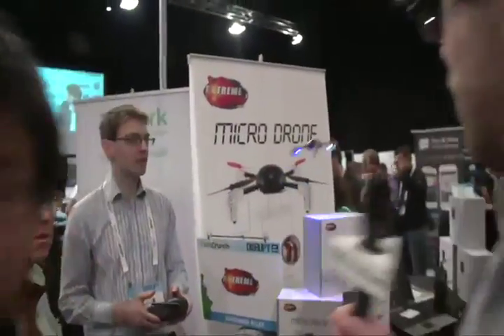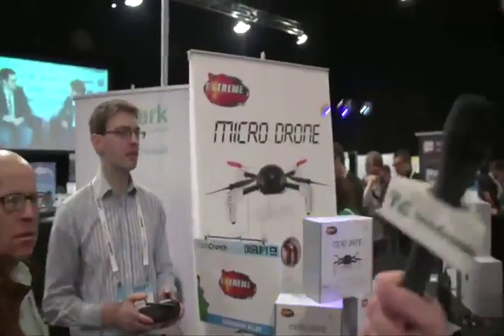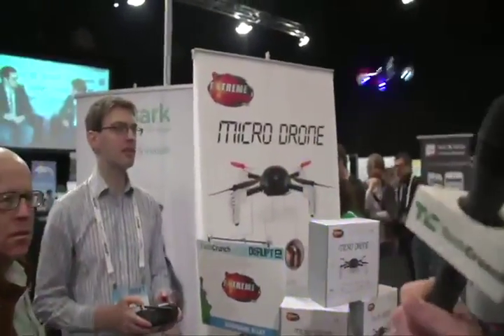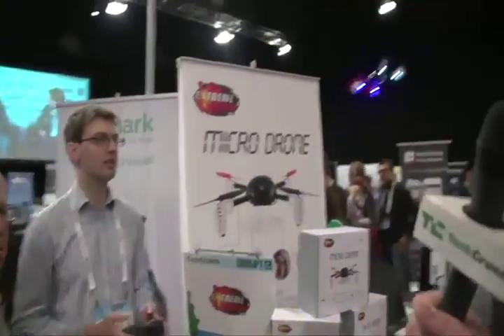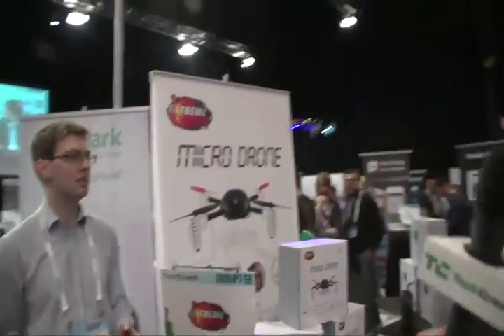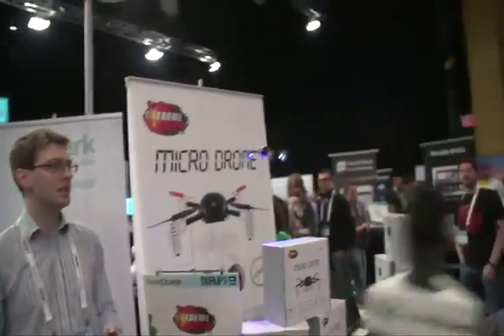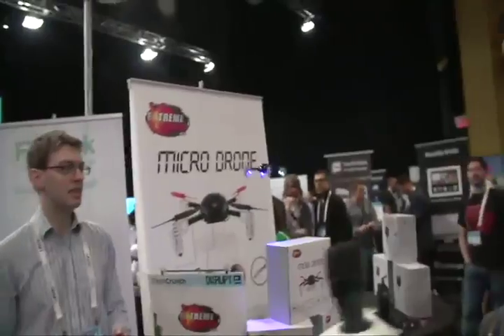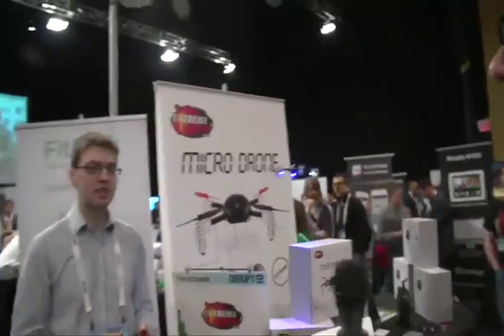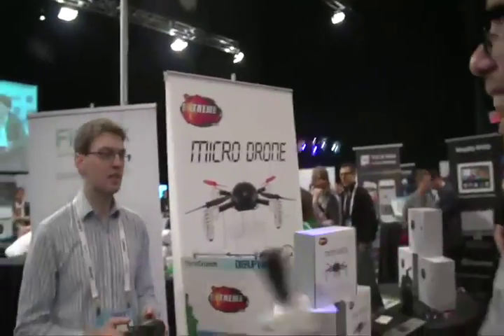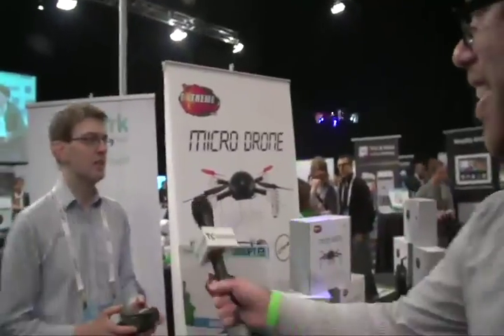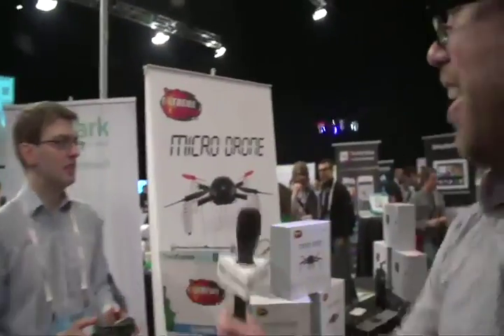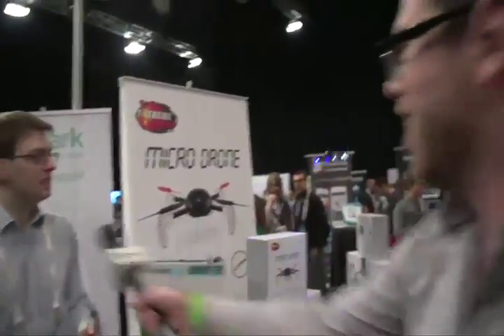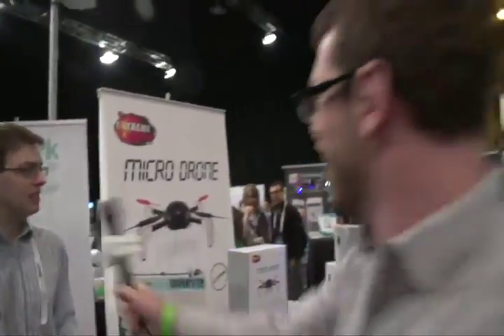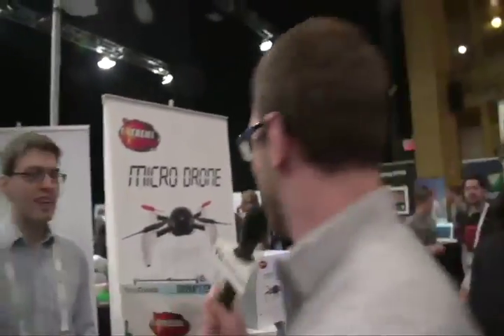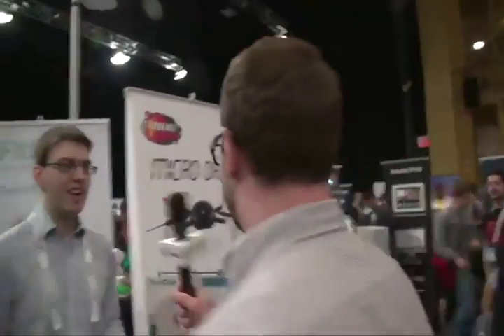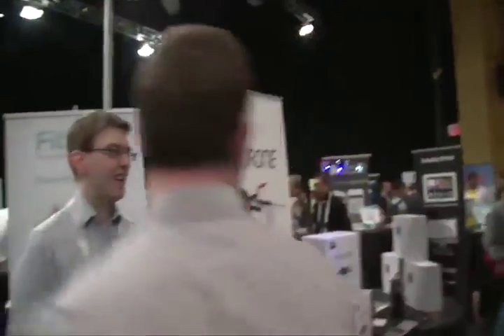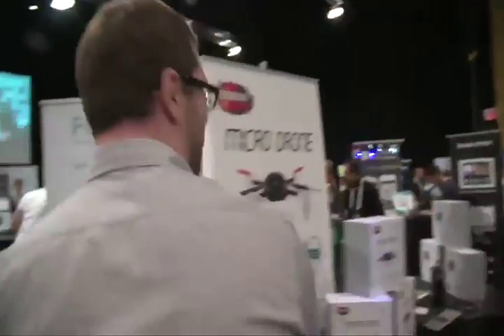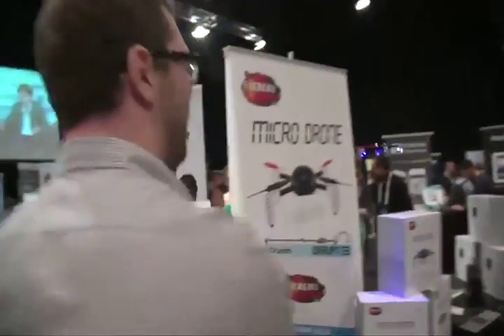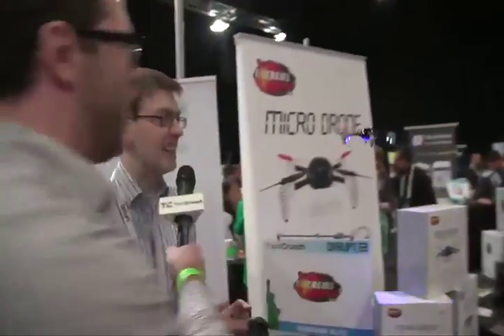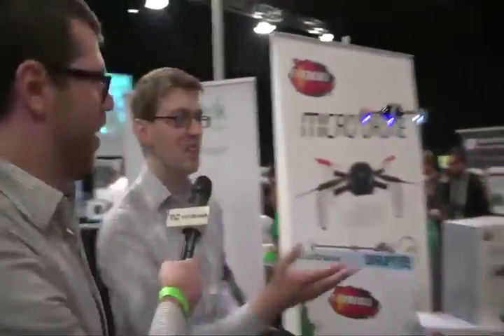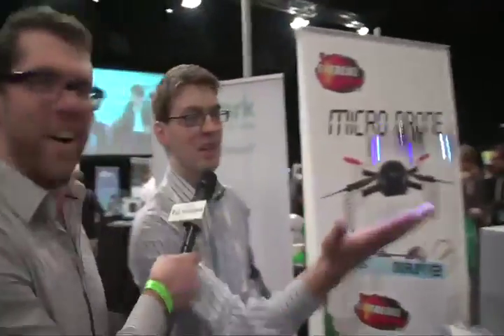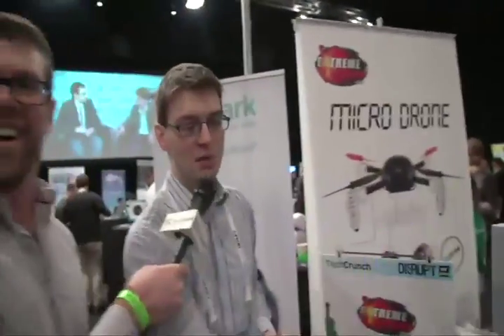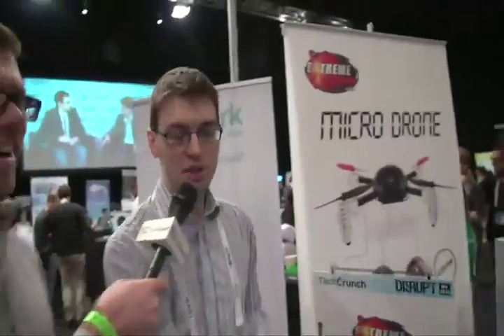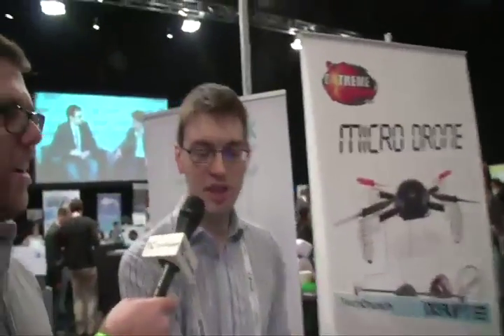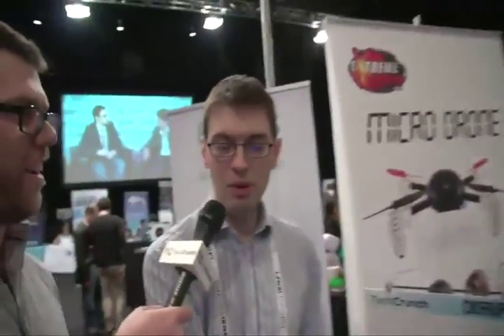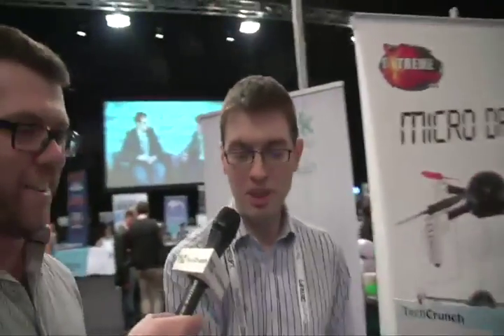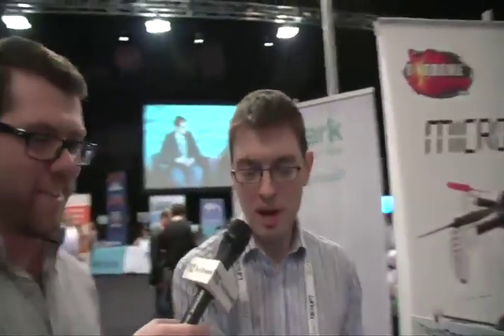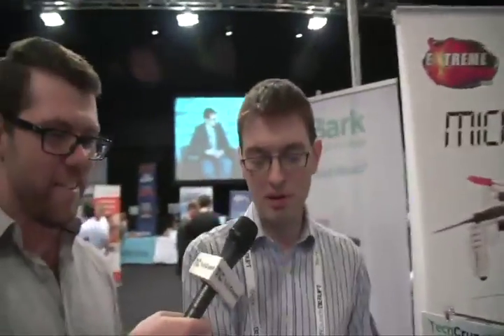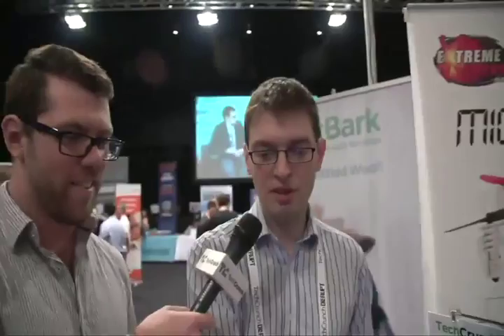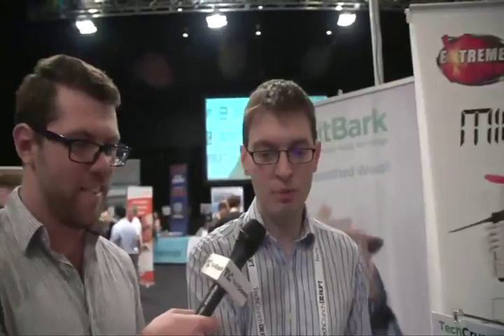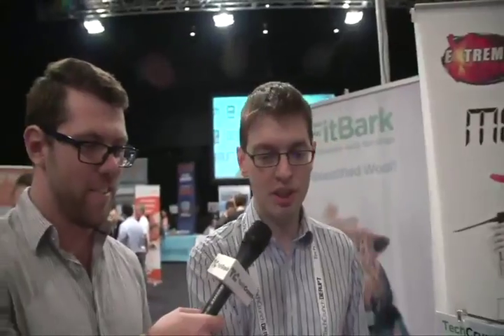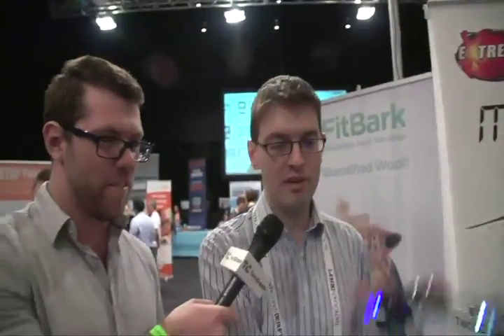Whoa, whoa, whoa, what is that? Are you in charge here? Yeah. So what we're doing today, we're launching the Microdrone 2.0.